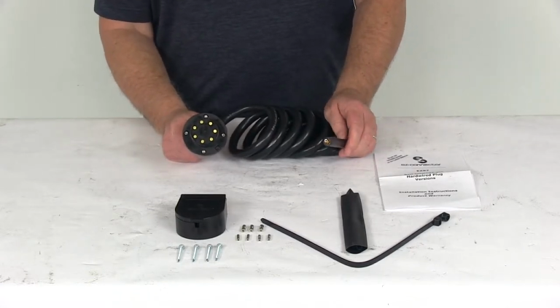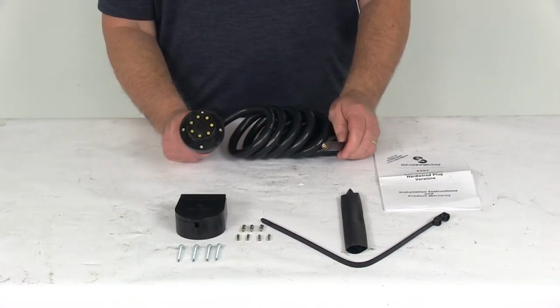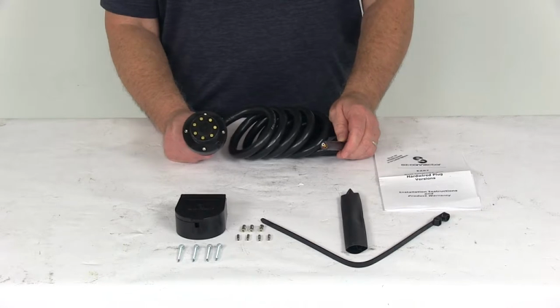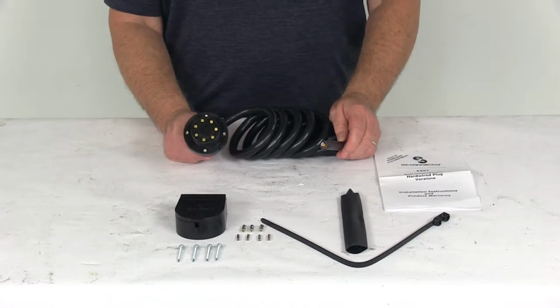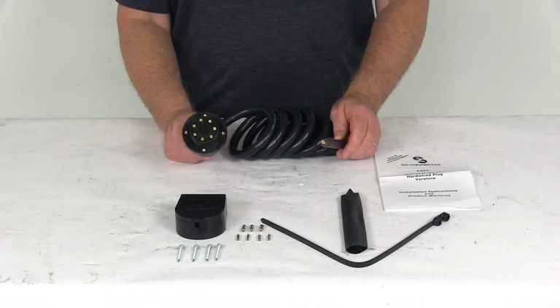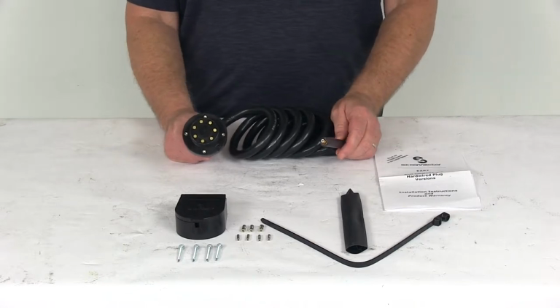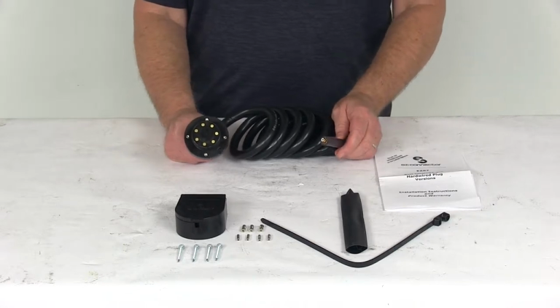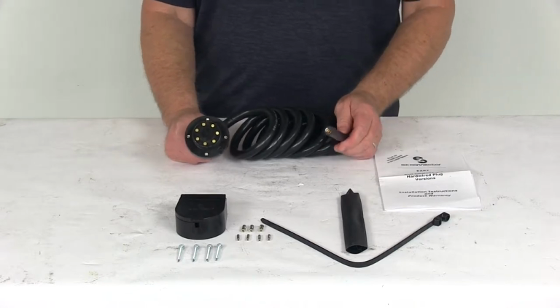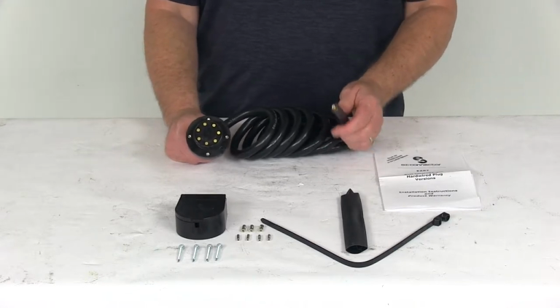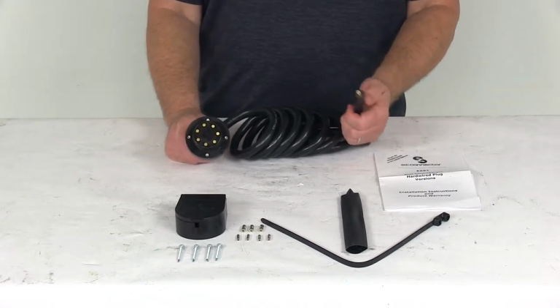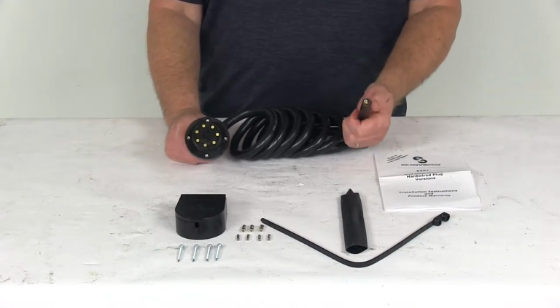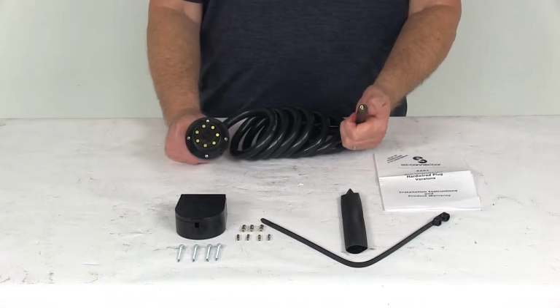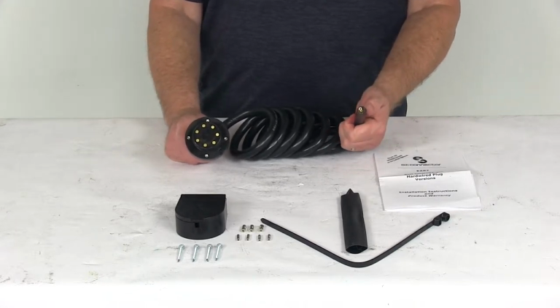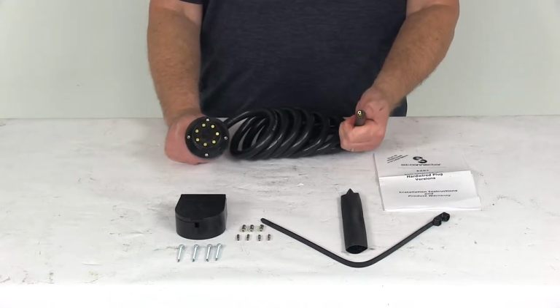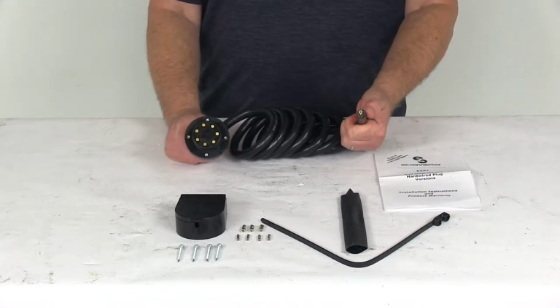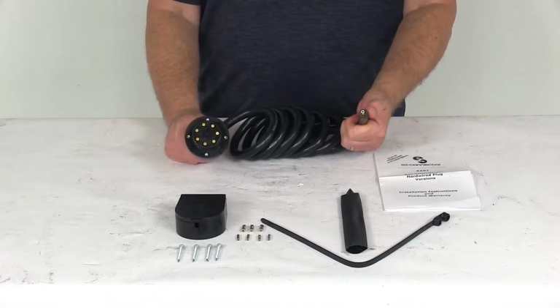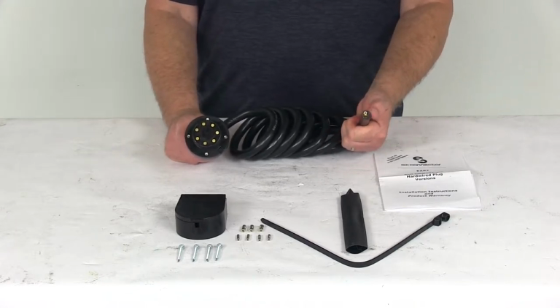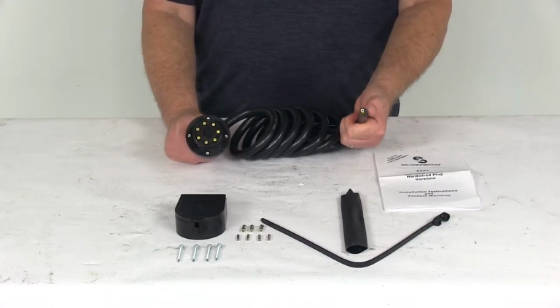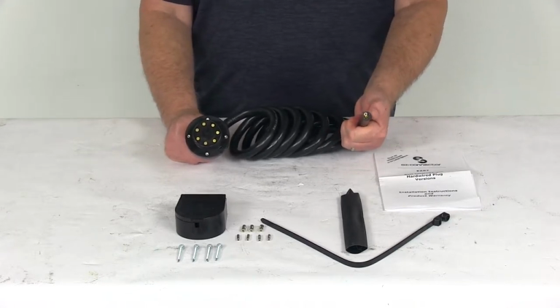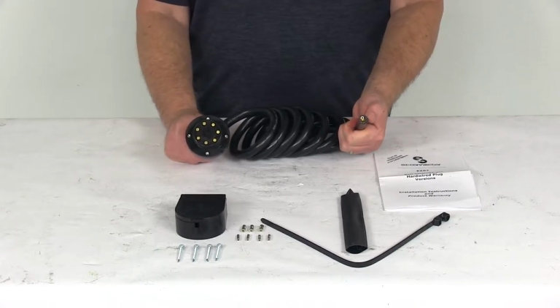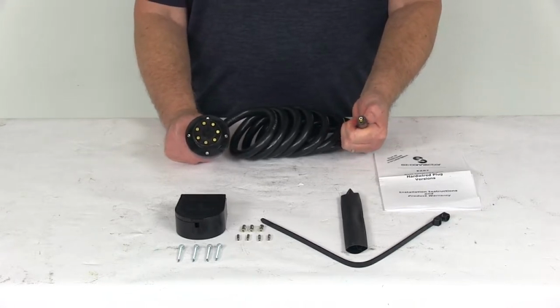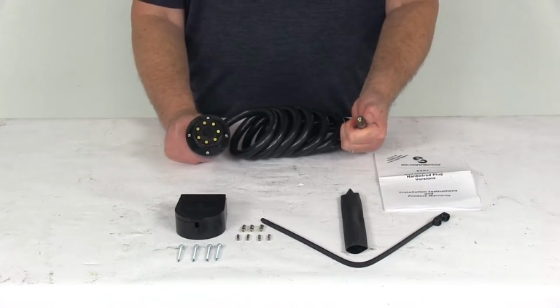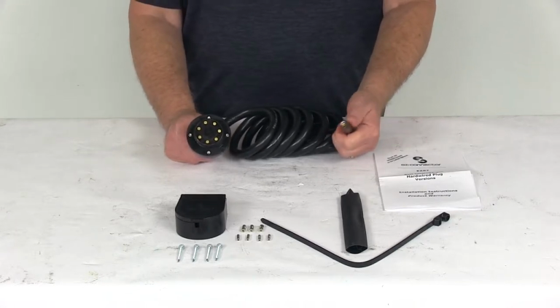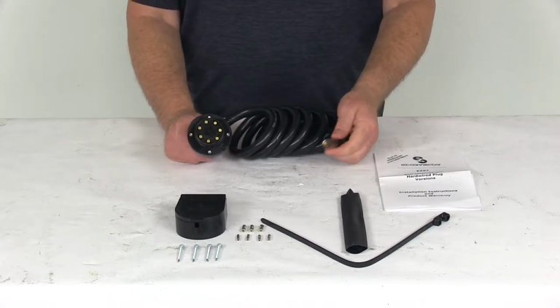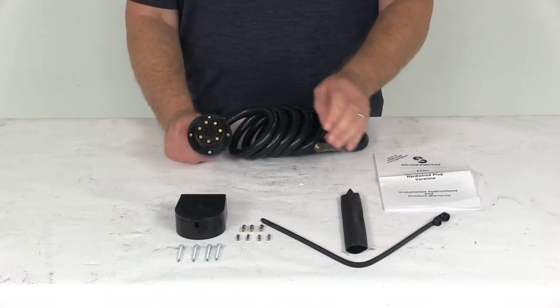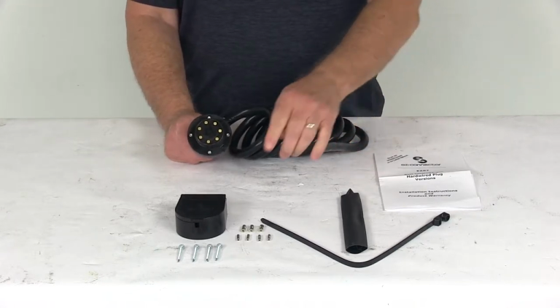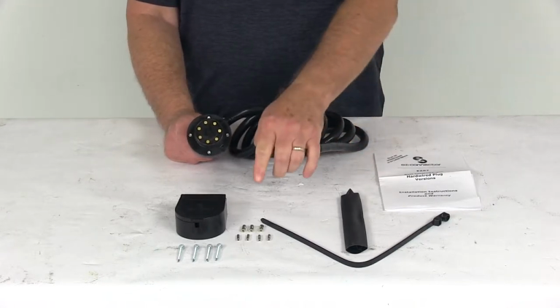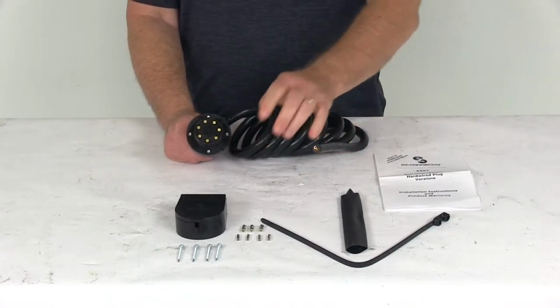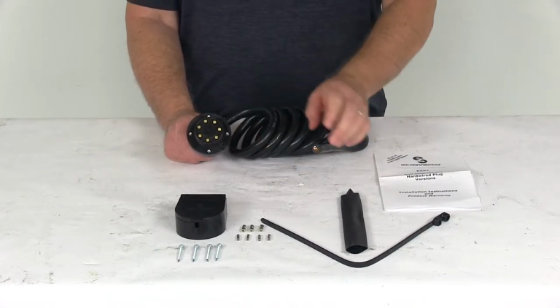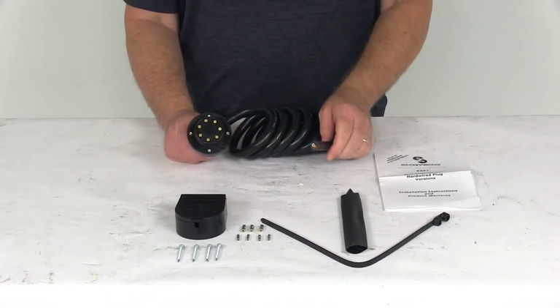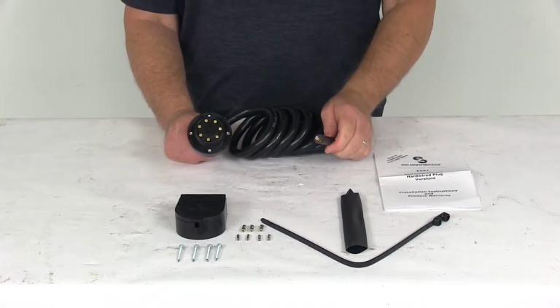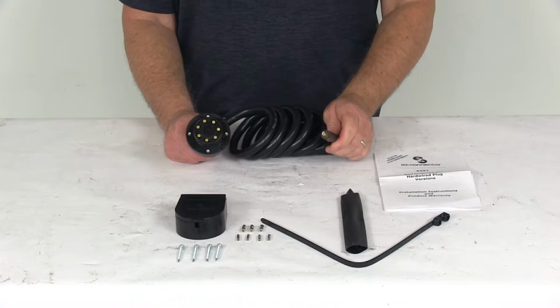It is a simple installation — just hardwires to your existing wiring using the included butt connectors.